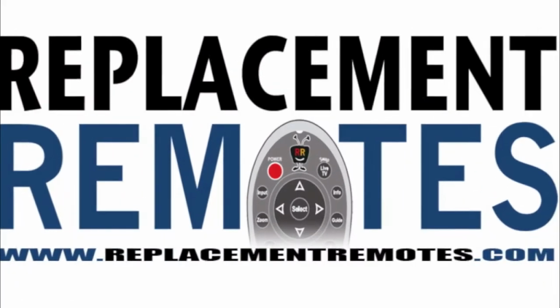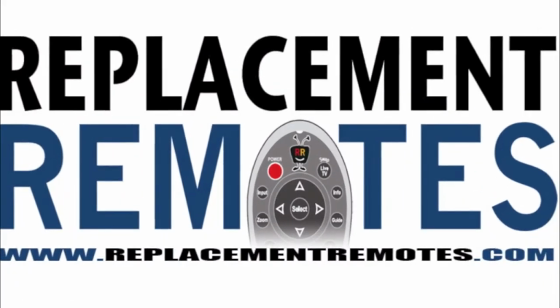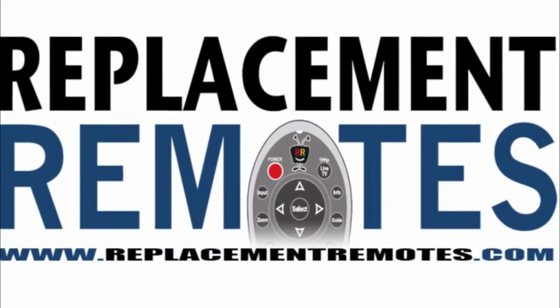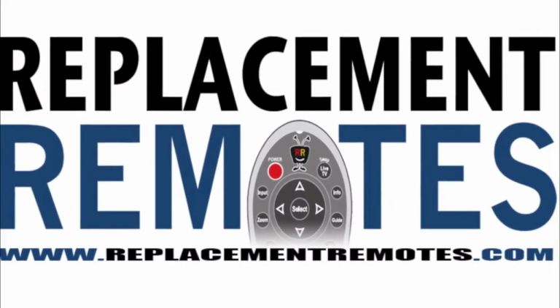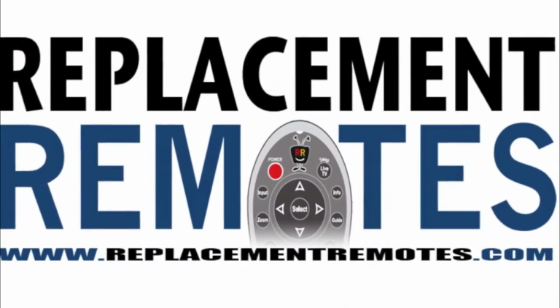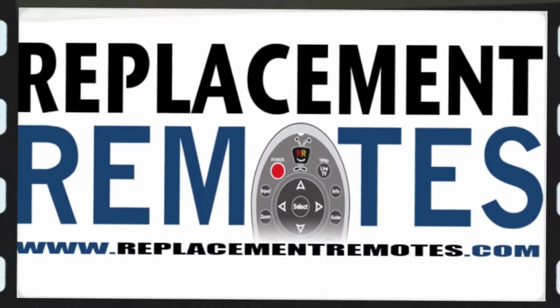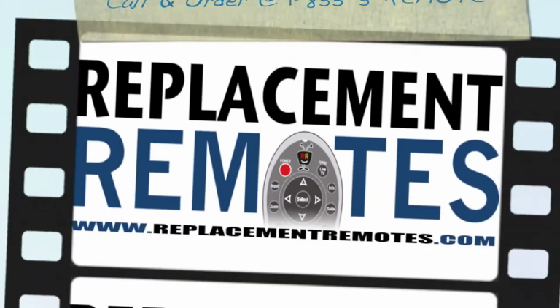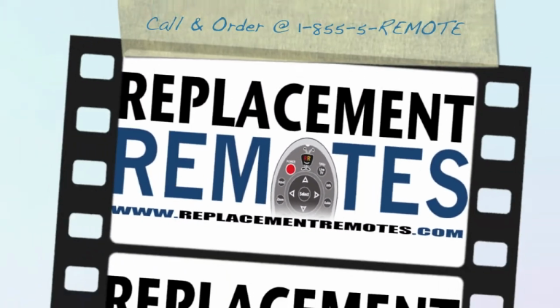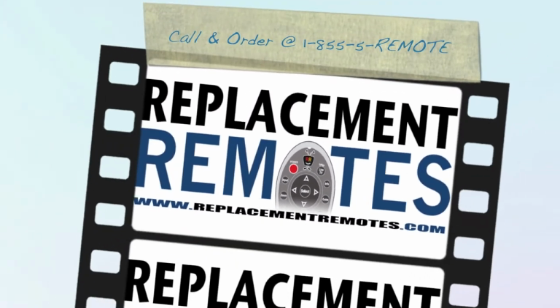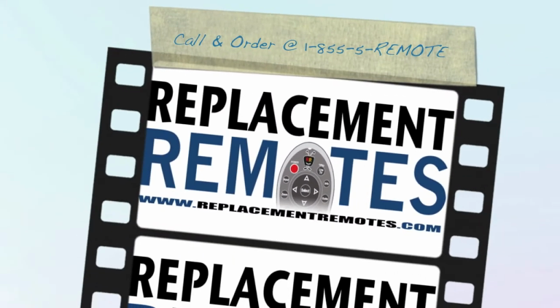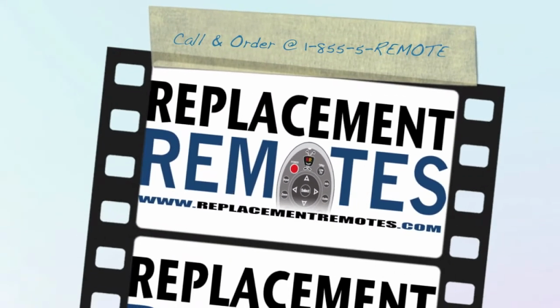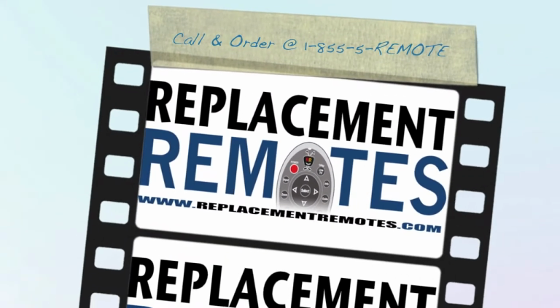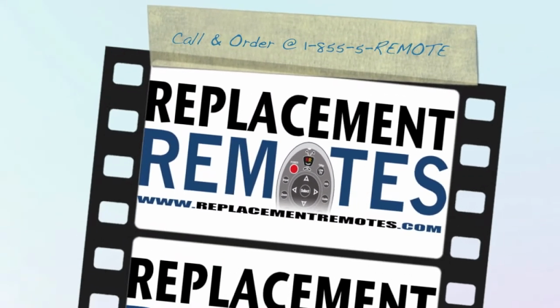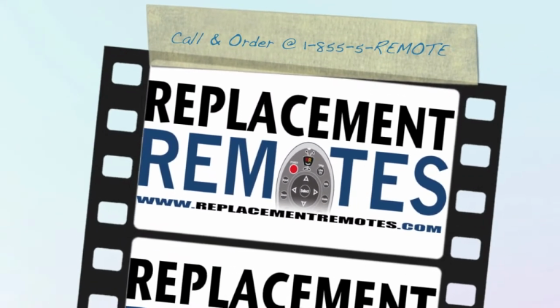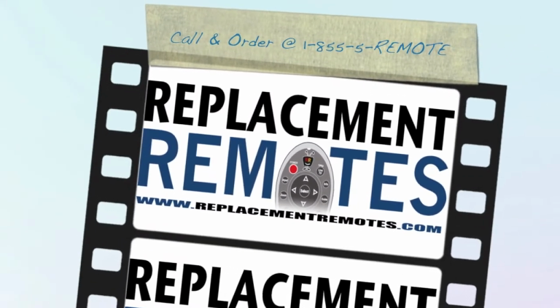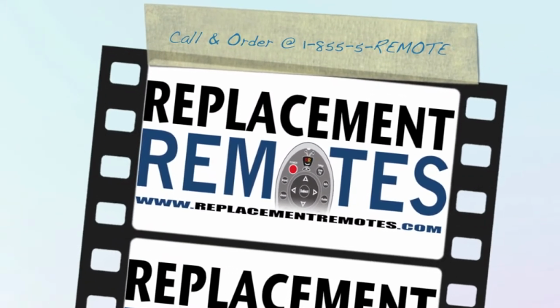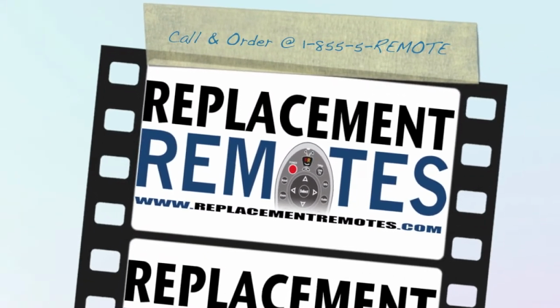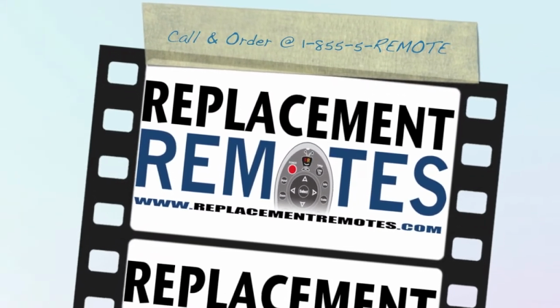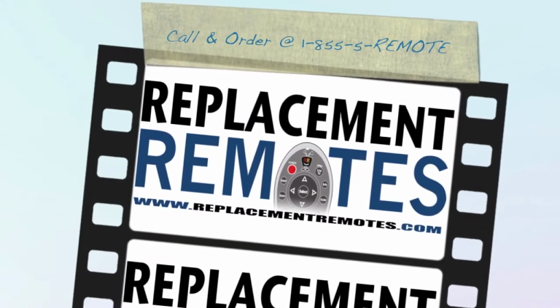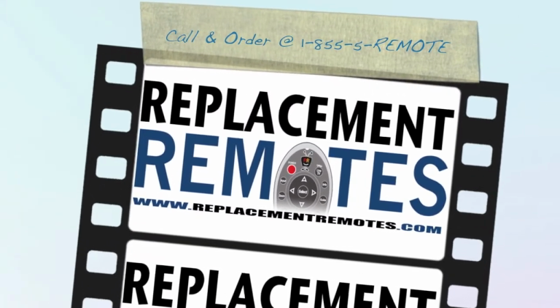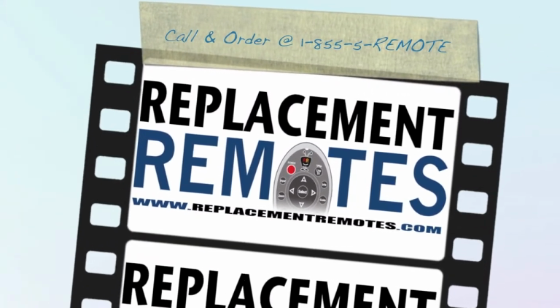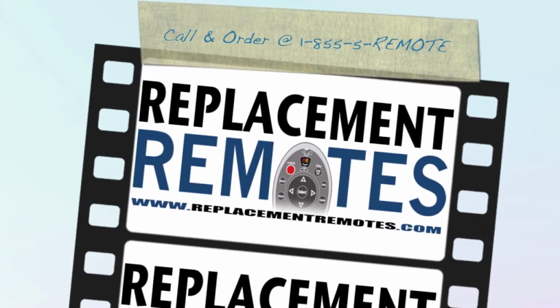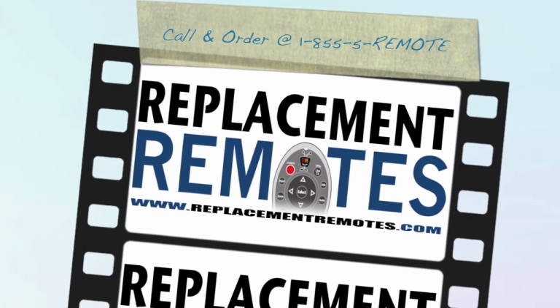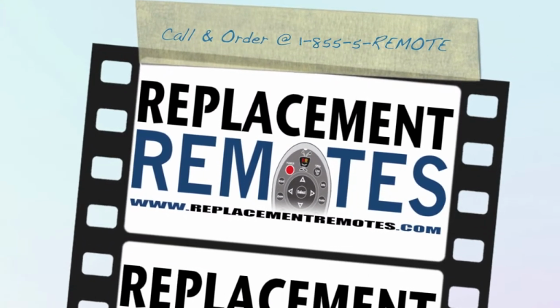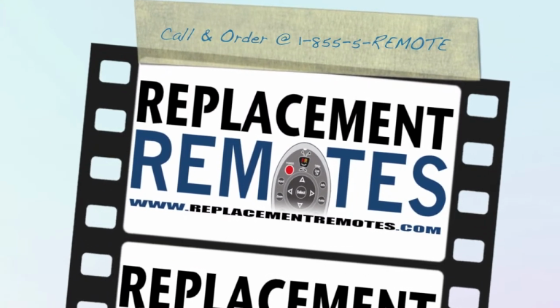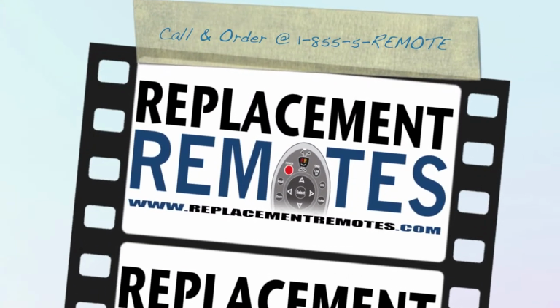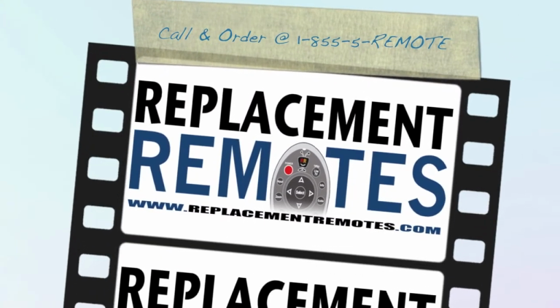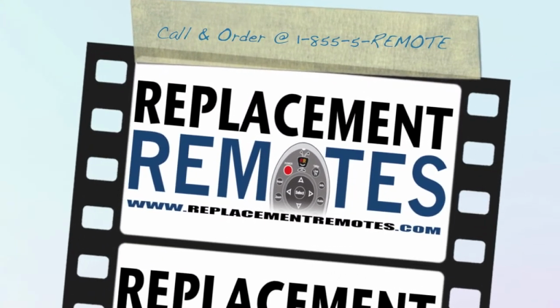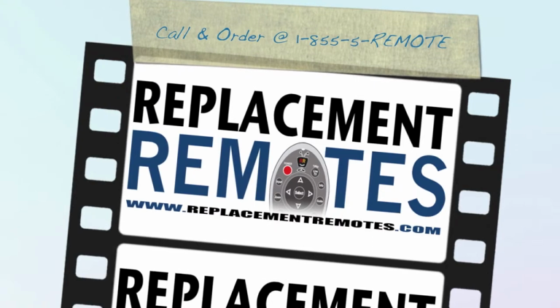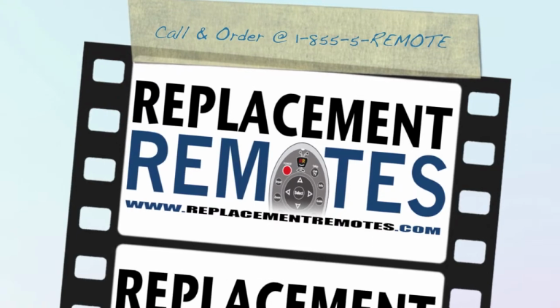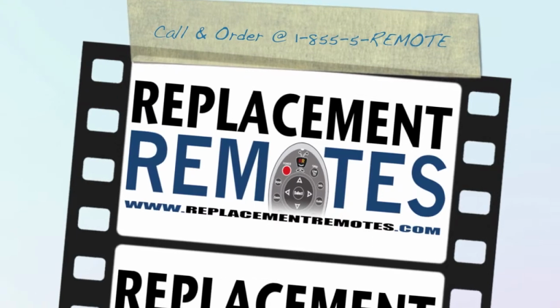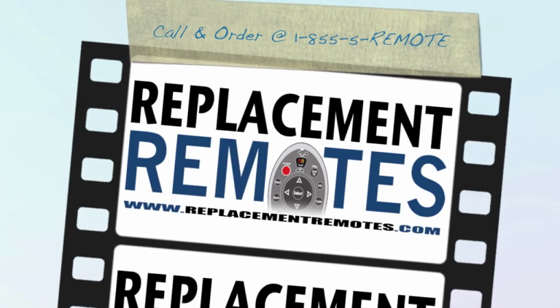ReplacementRemotes.com — if you need a remote control, ReplacementRemotes.com.